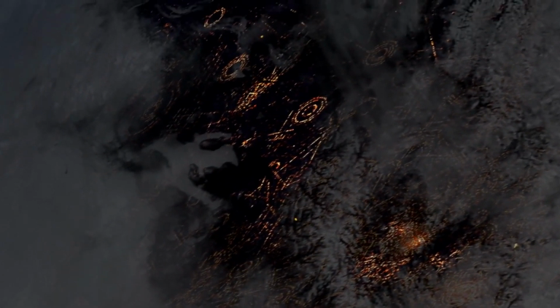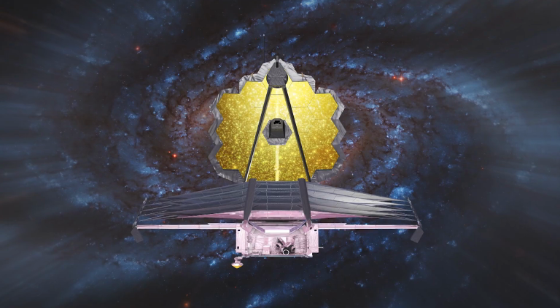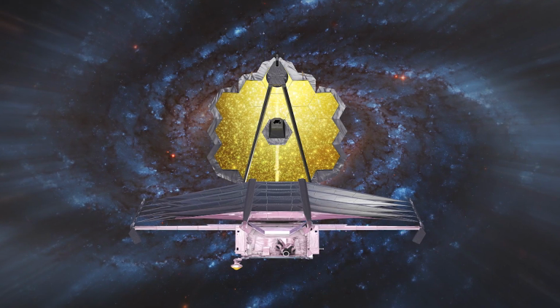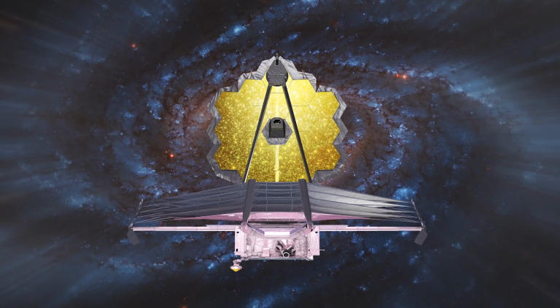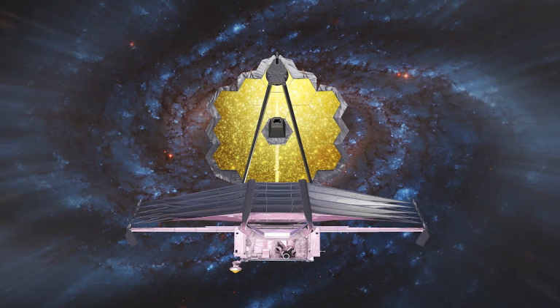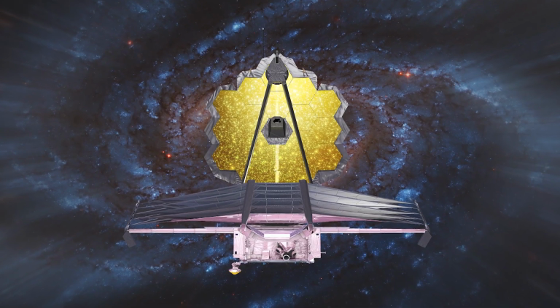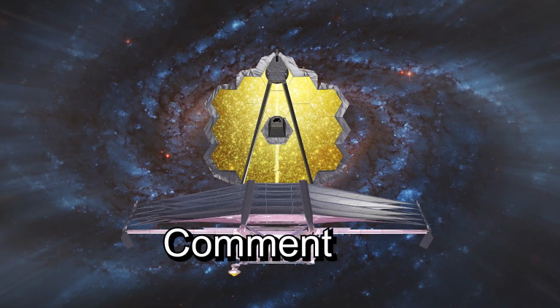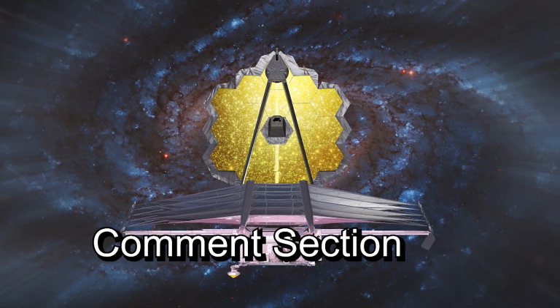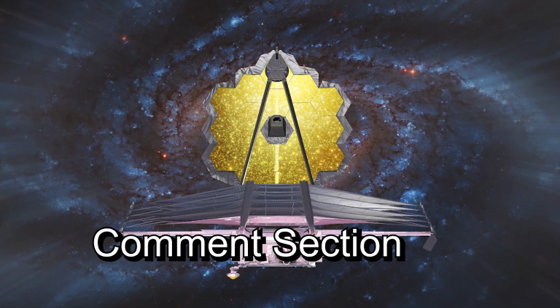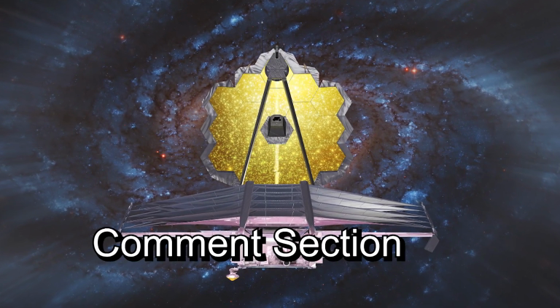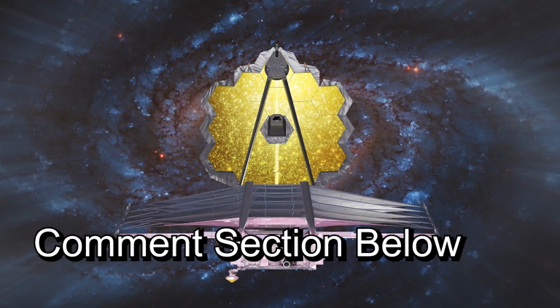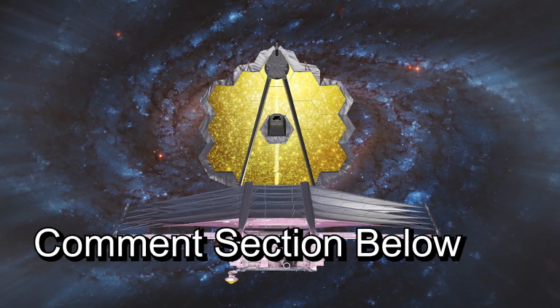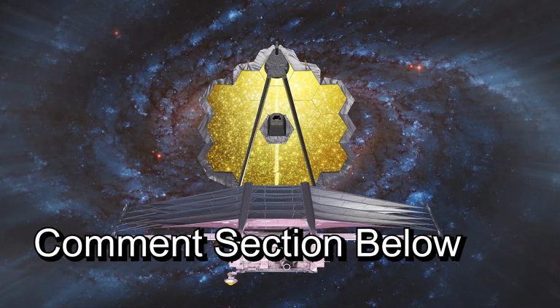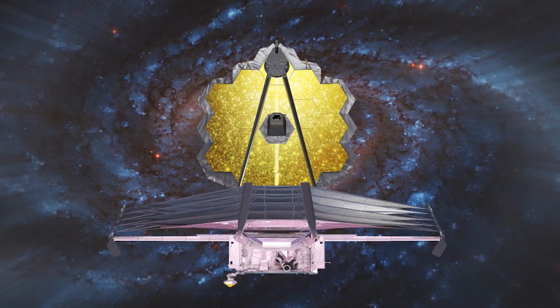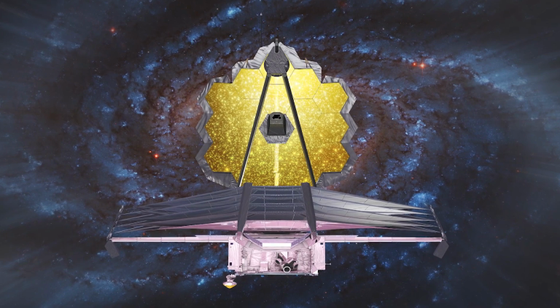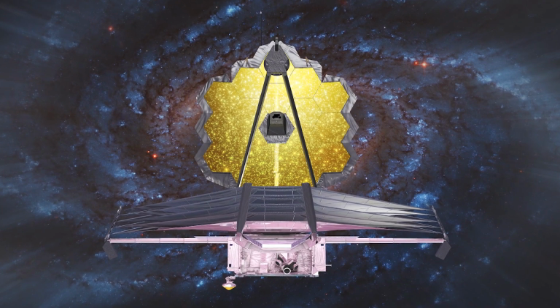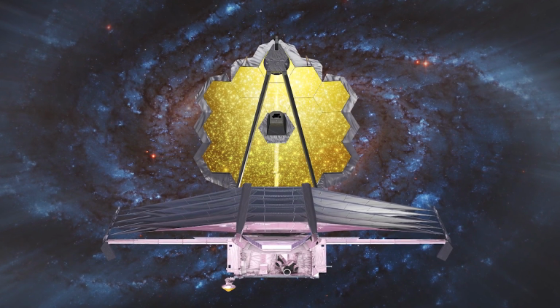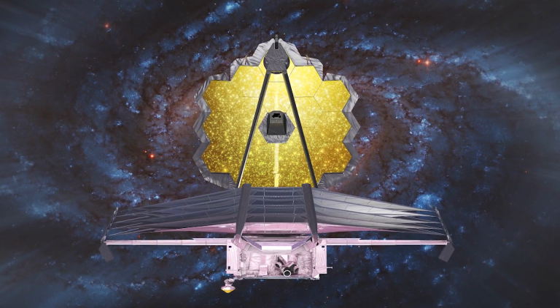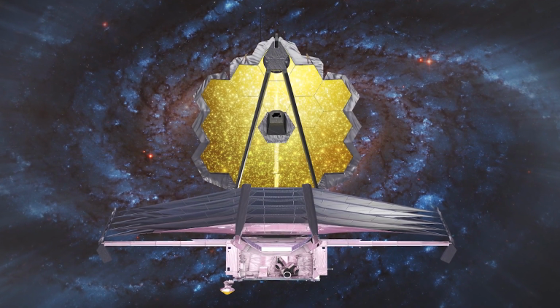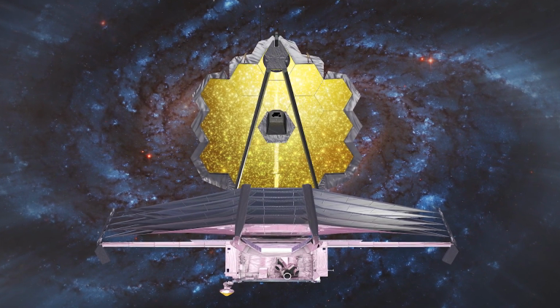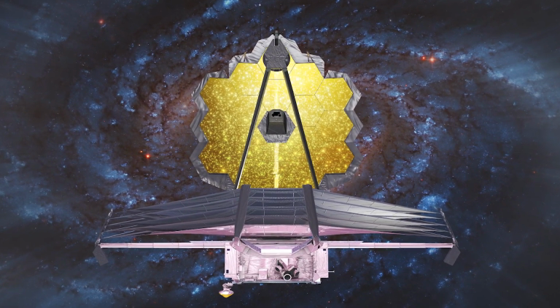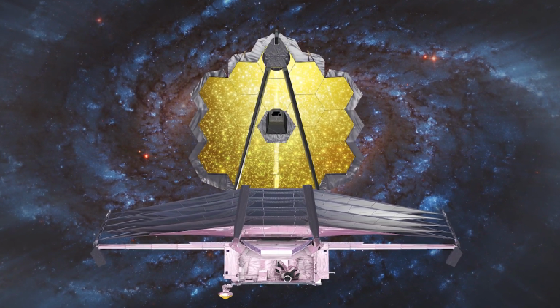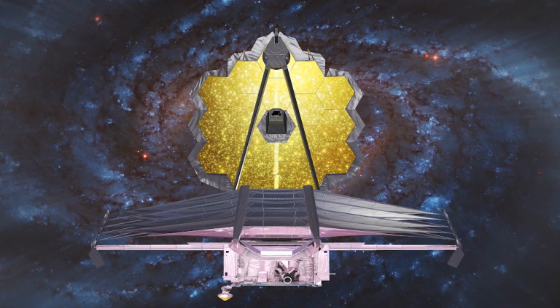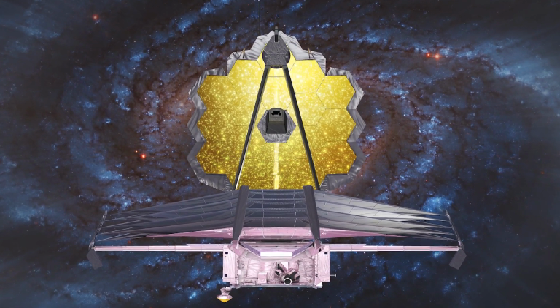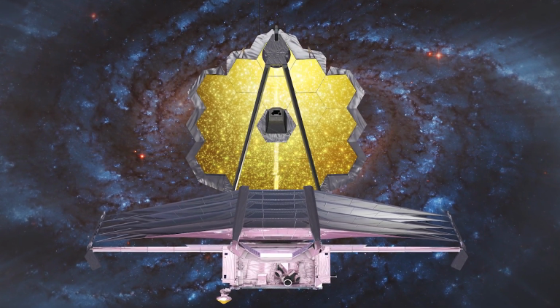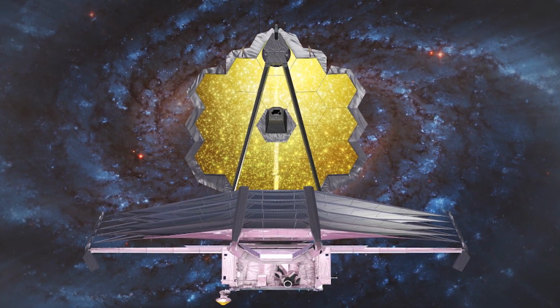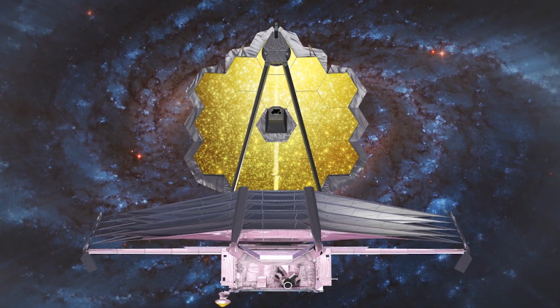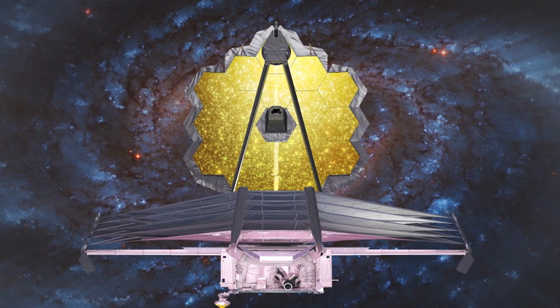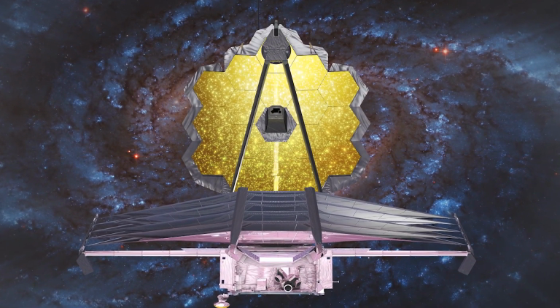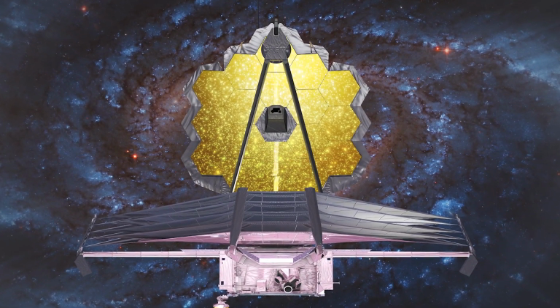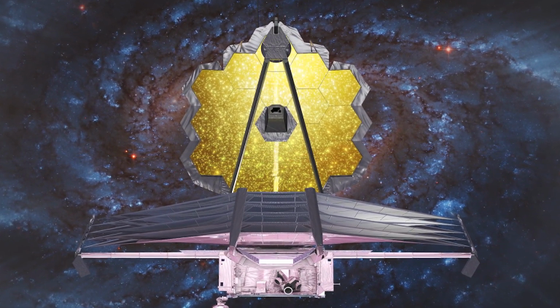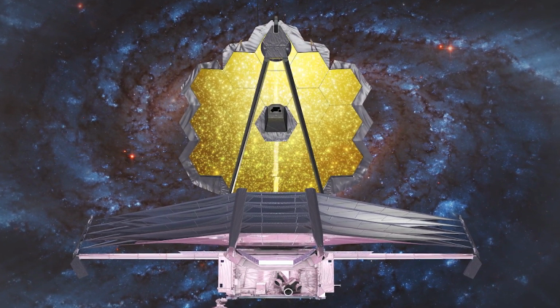Feel free to let us know in the comment section below whether you think the James Webb Space Telescope will actually detect other life forms on exoplanets.